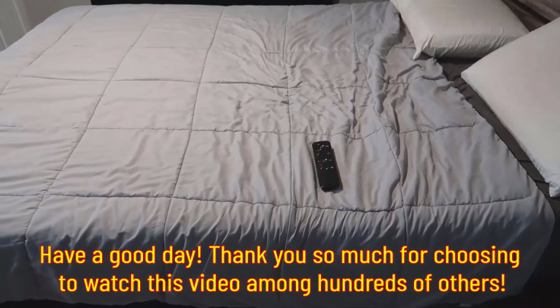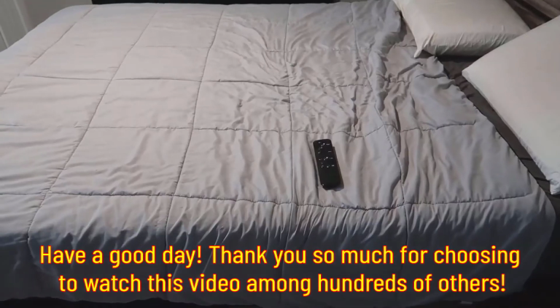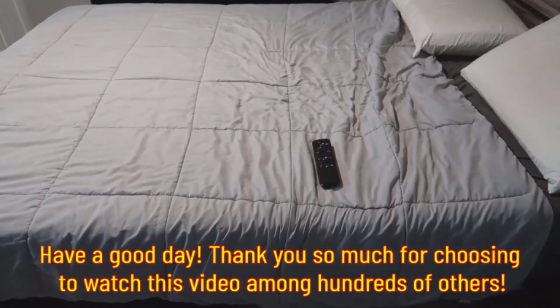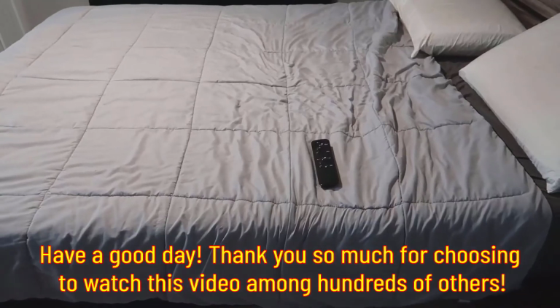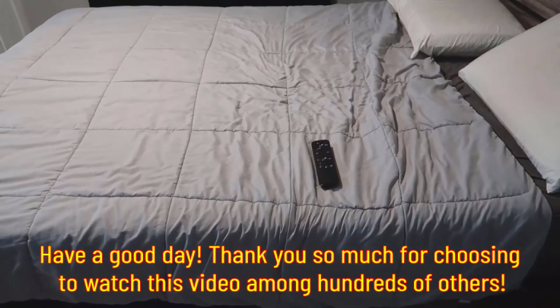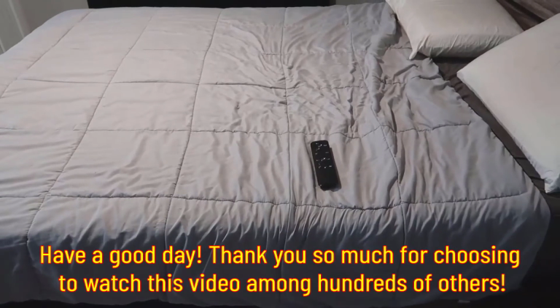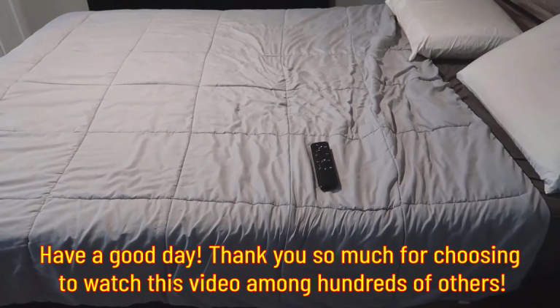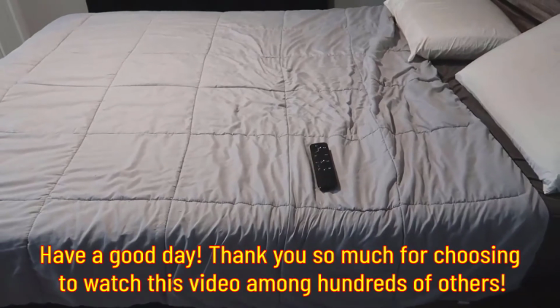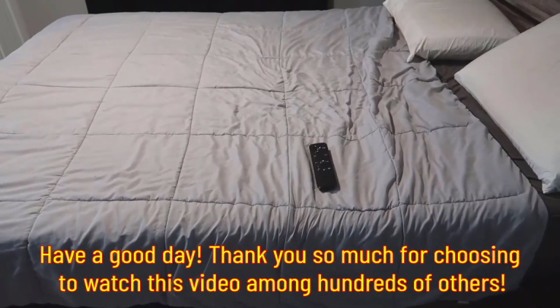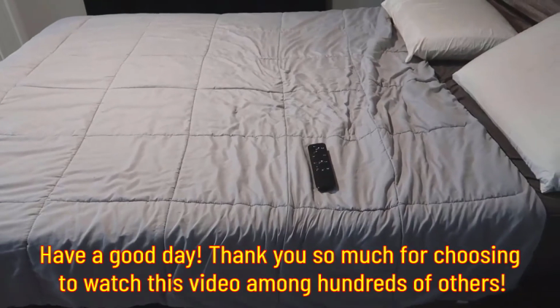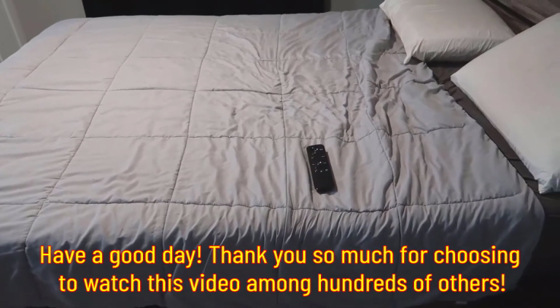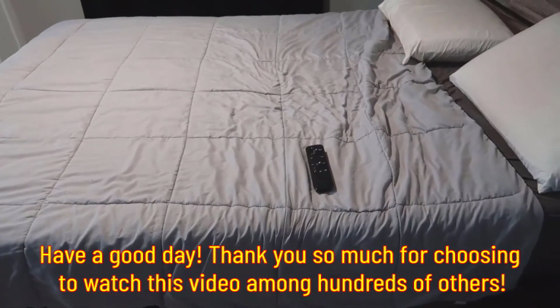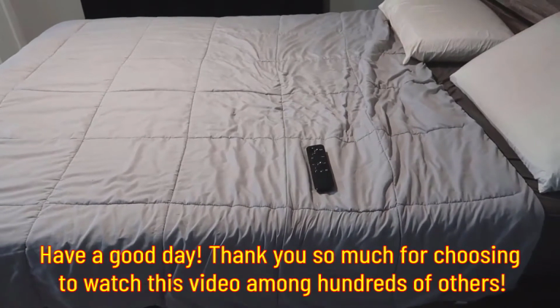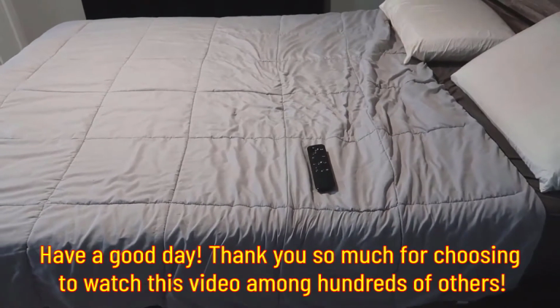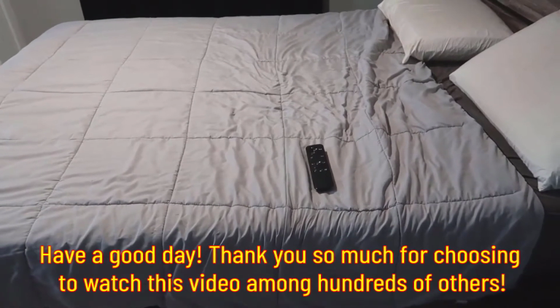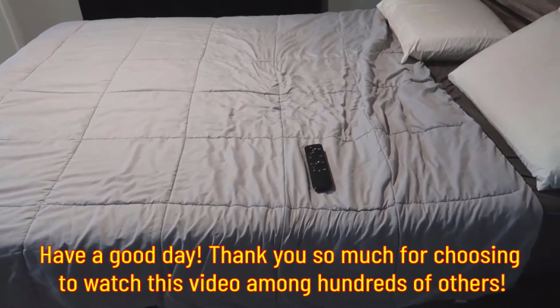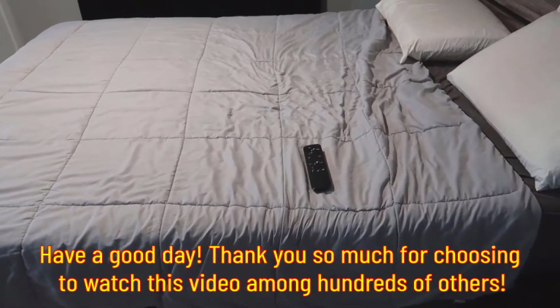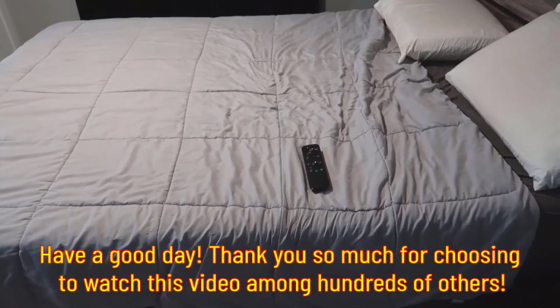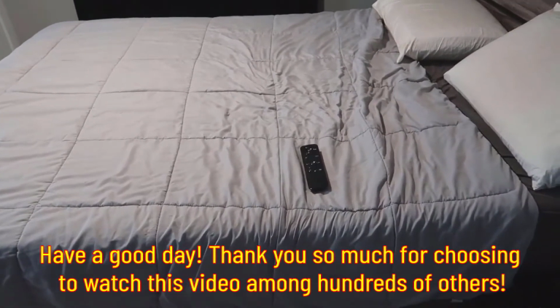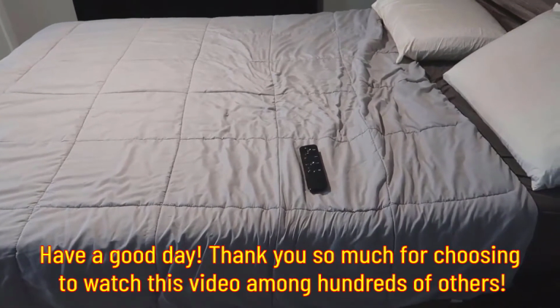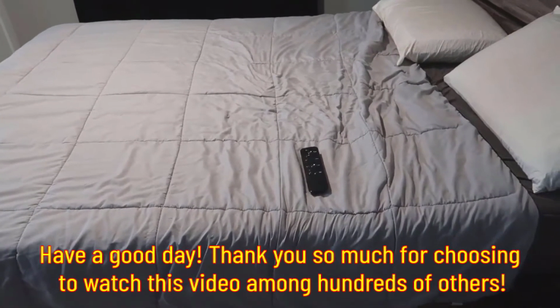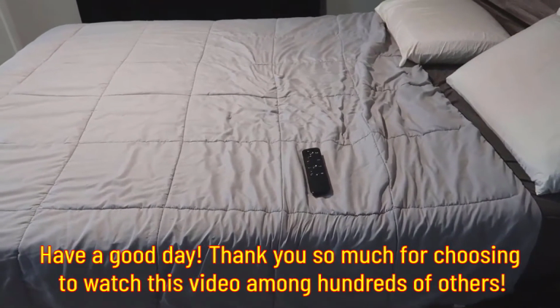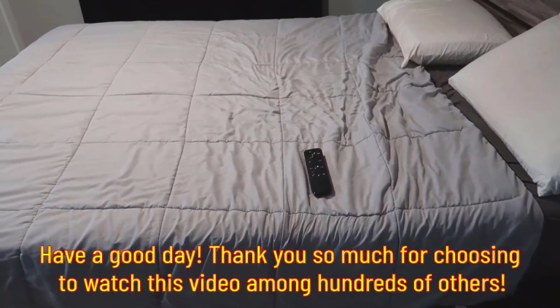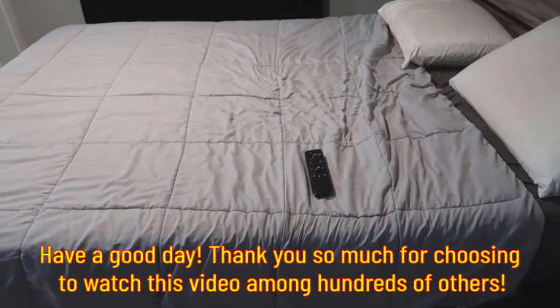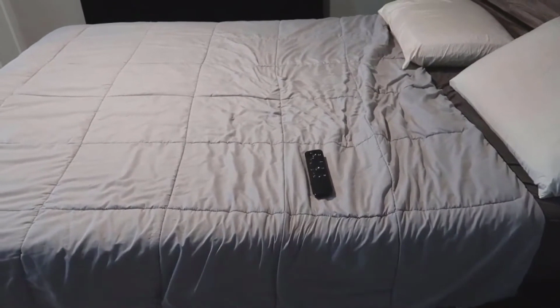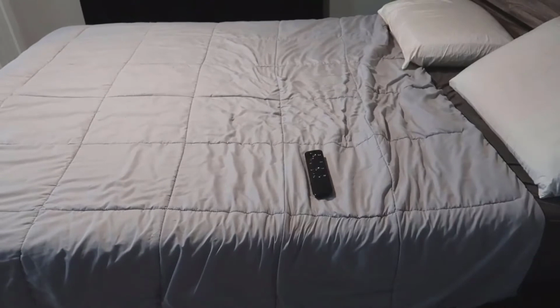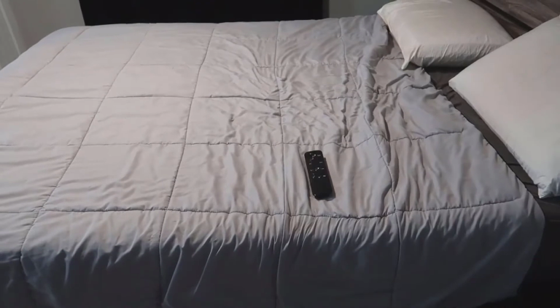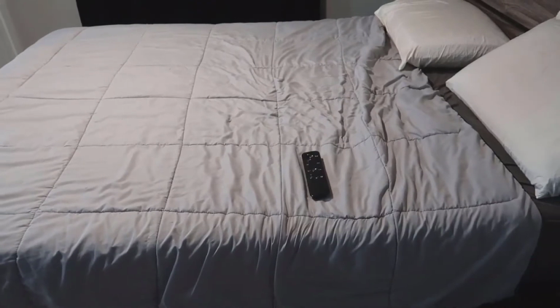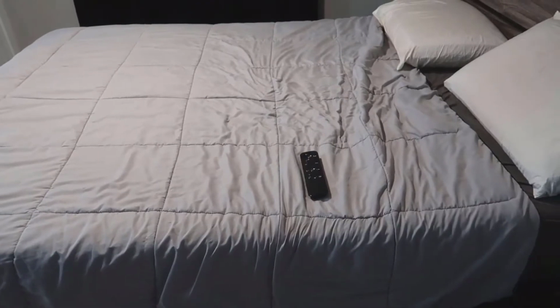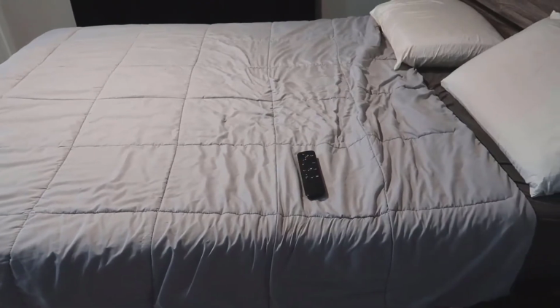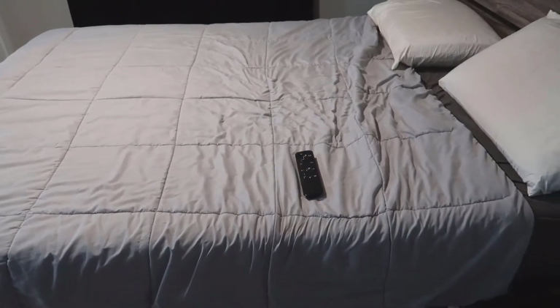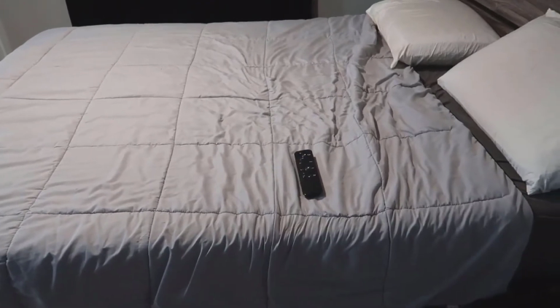Hey, what's going on guys, John here. Today I wanted to do a video review for the Blissful Nights Z4 adjustable bed.